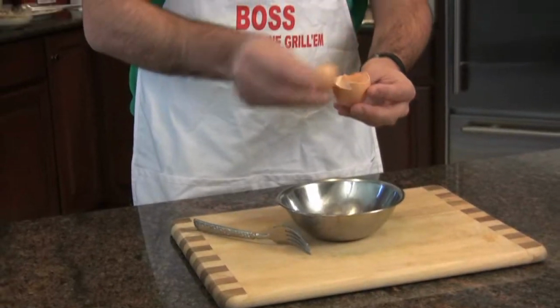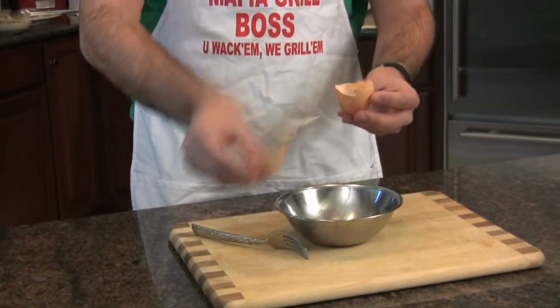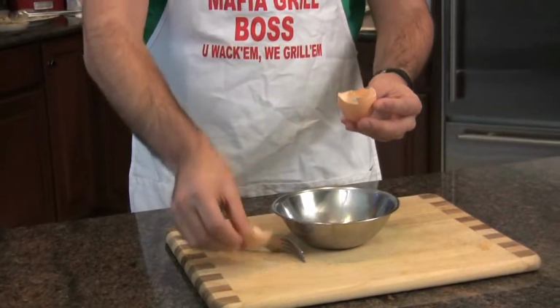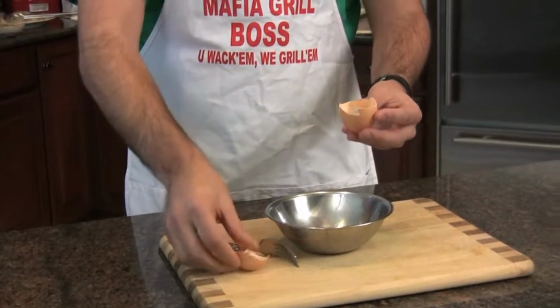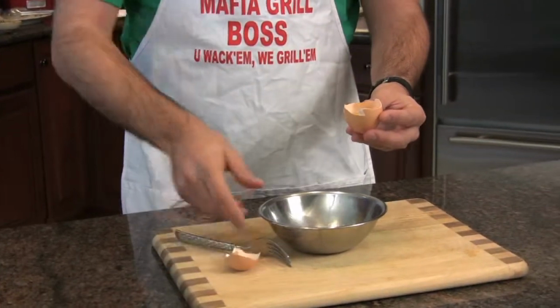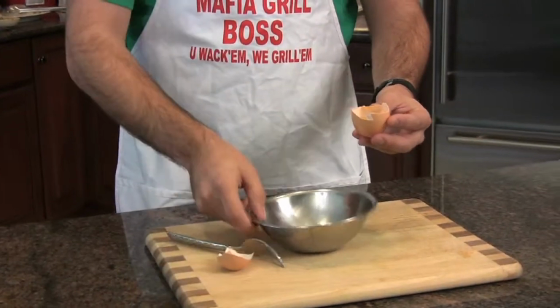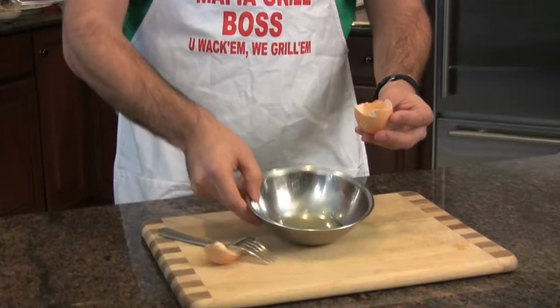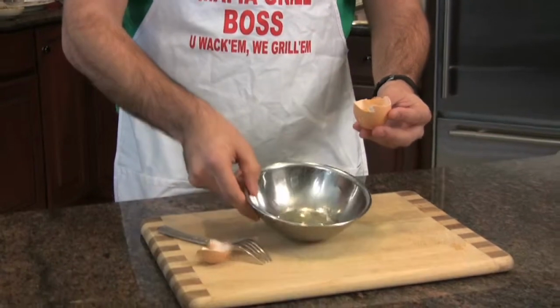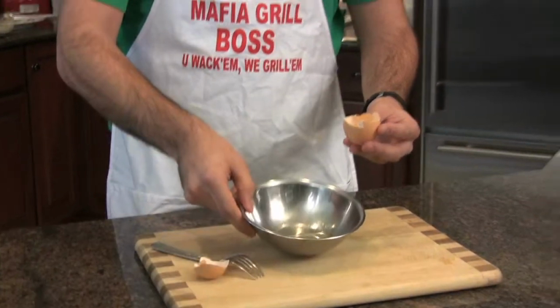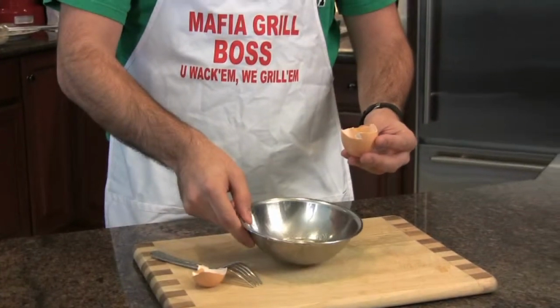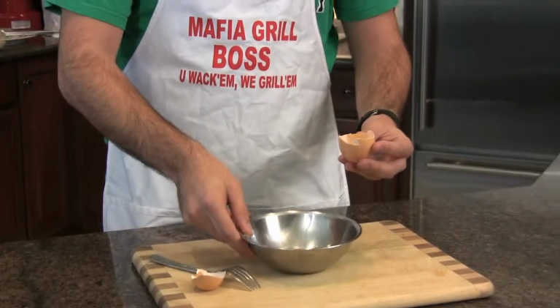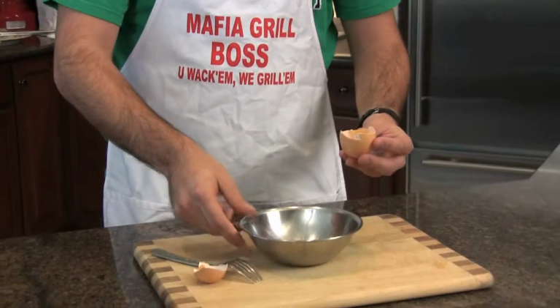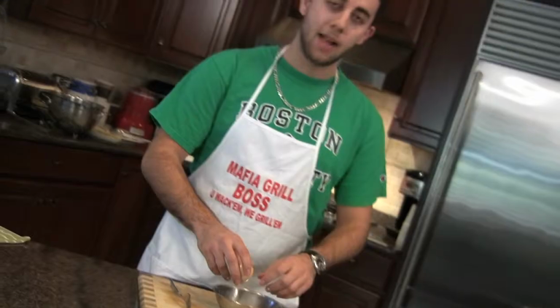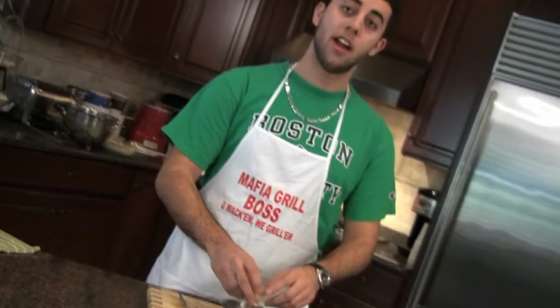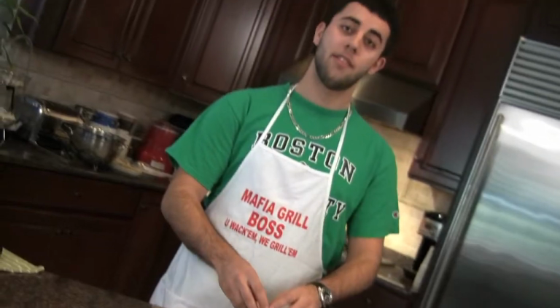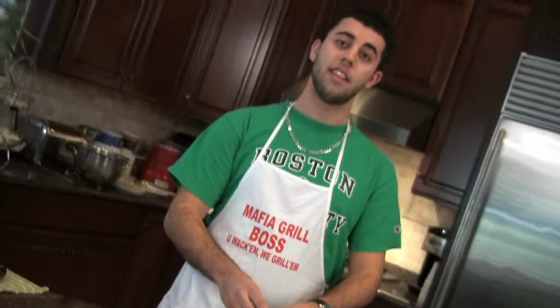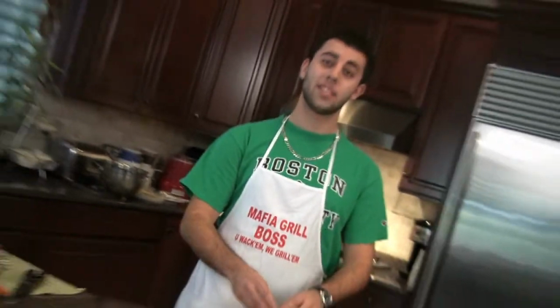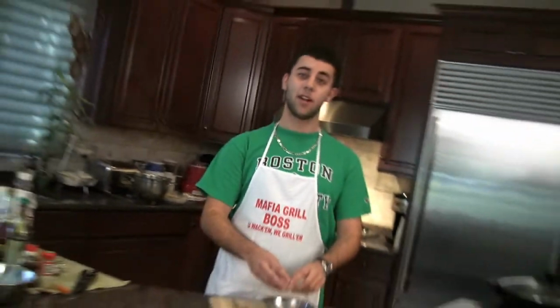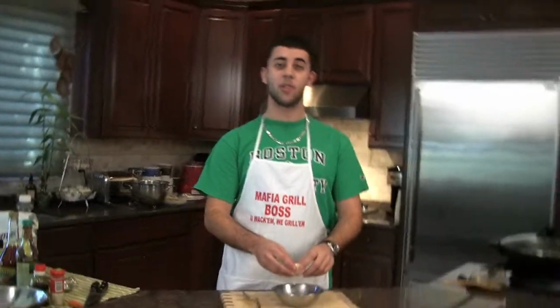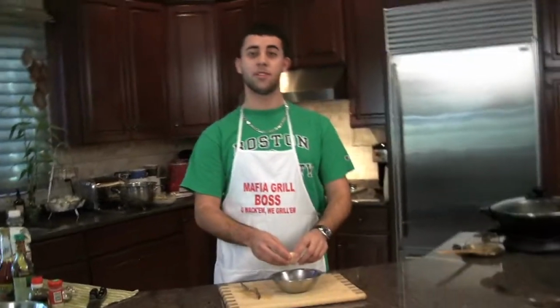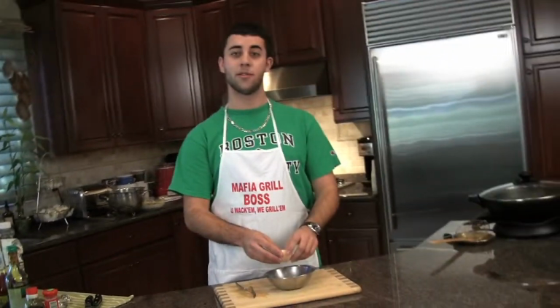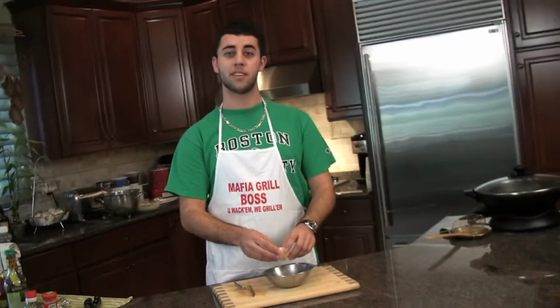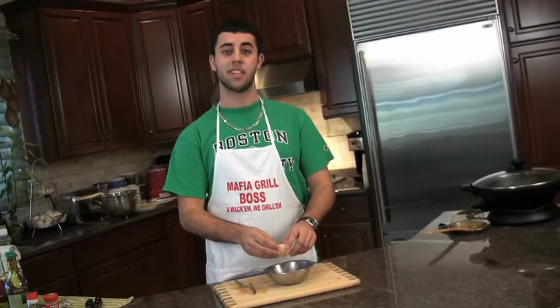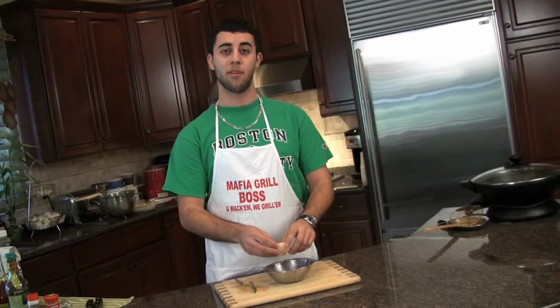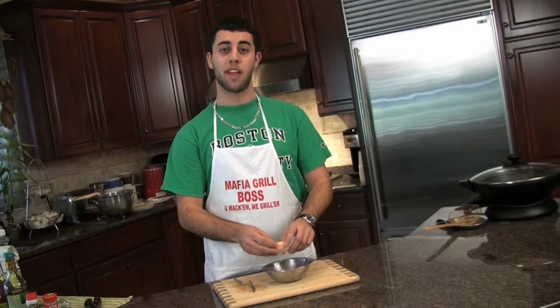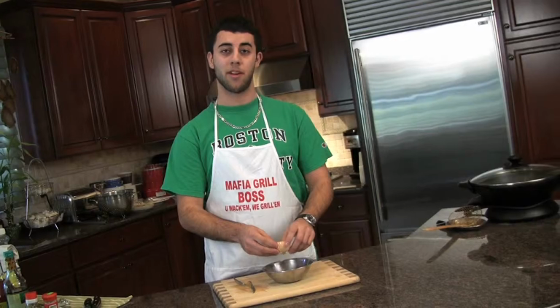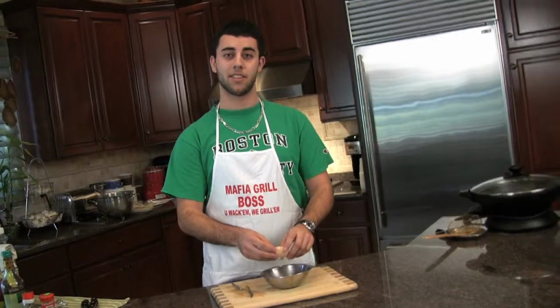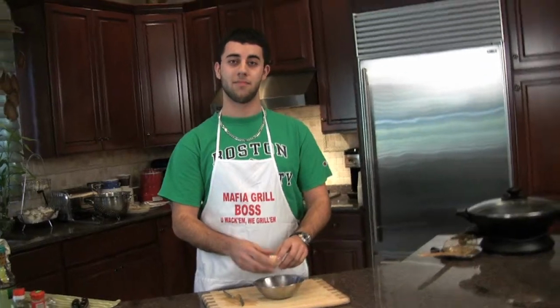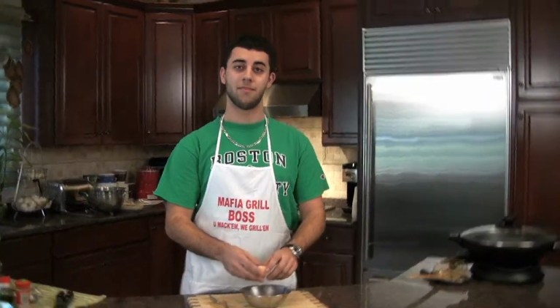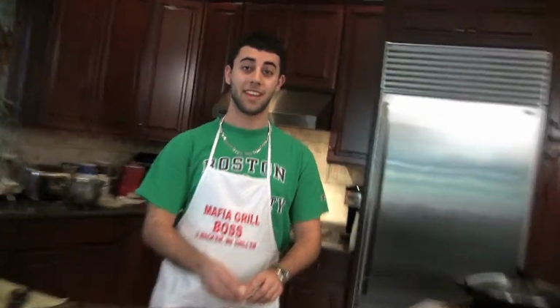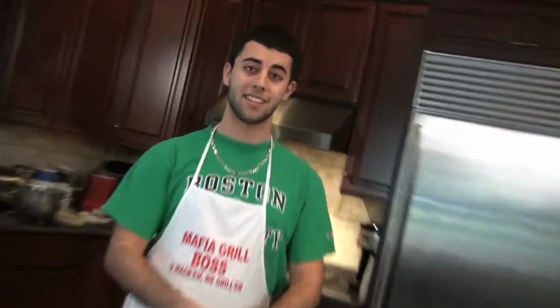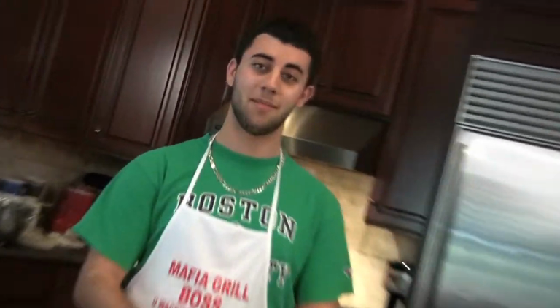And there you have it, egg whites. I'm Ralph, and thanks for watching the 1, 2, 3's of separating egg whites. See you next time.